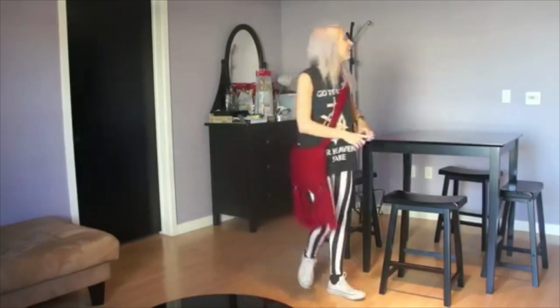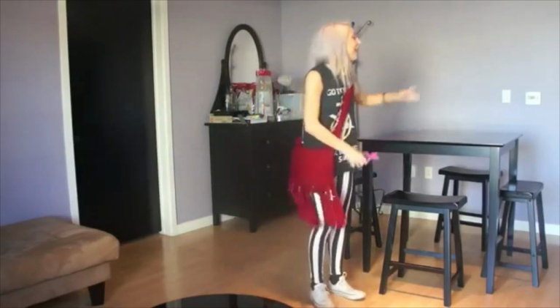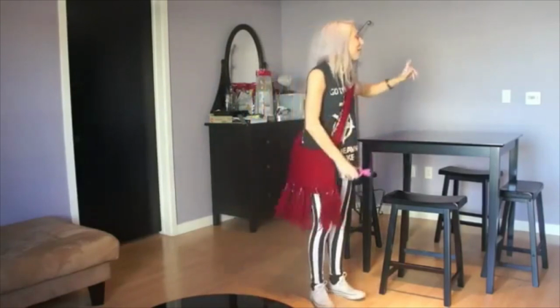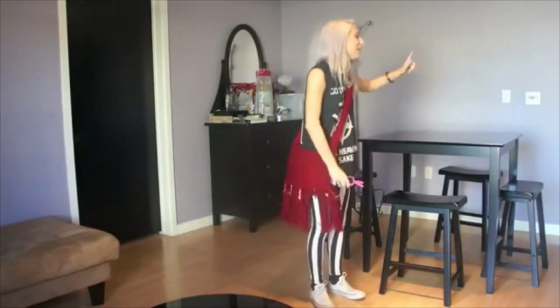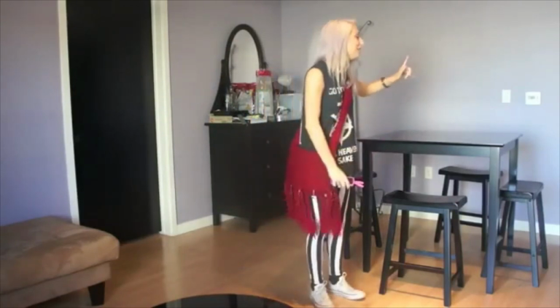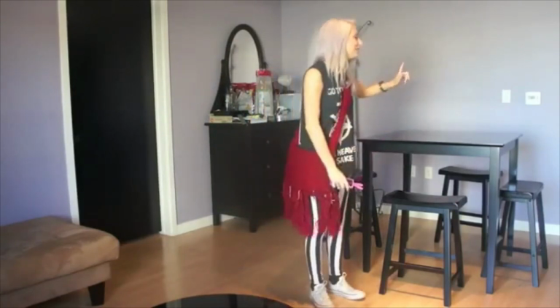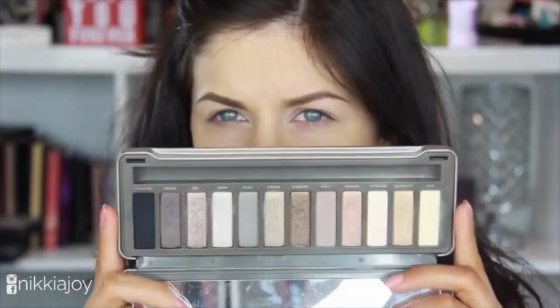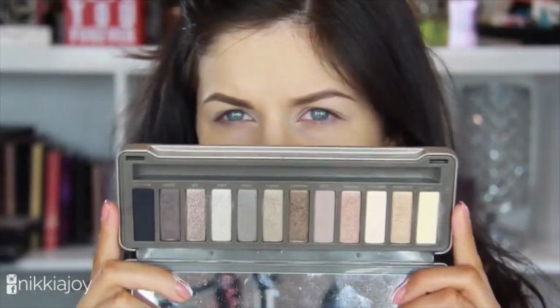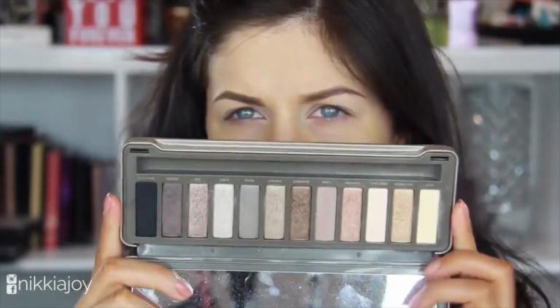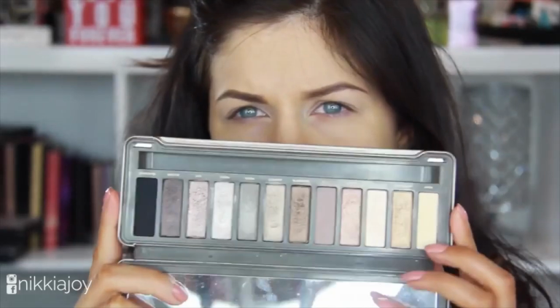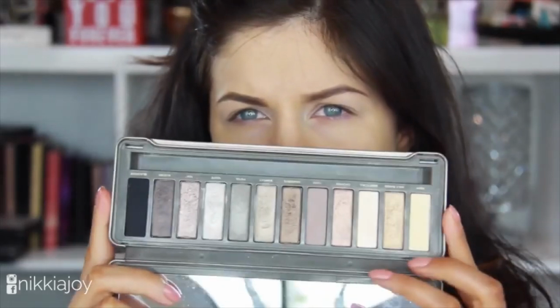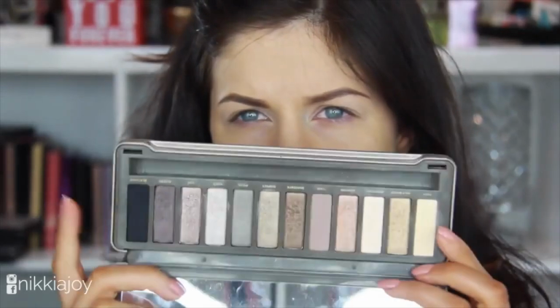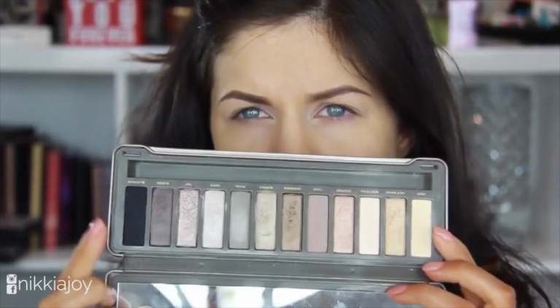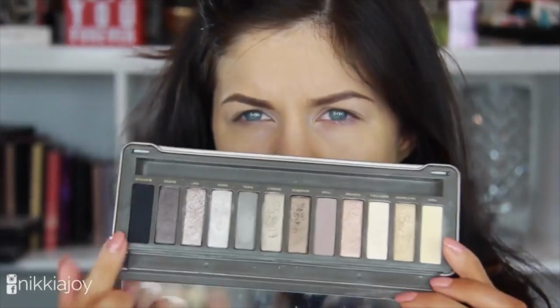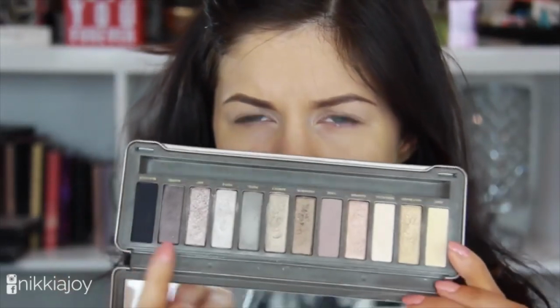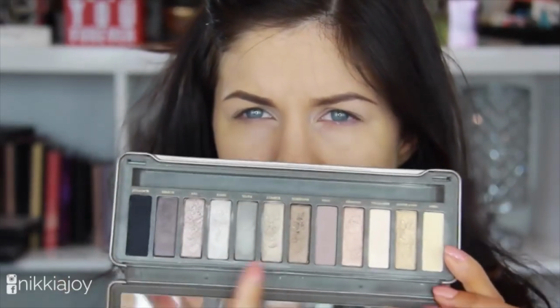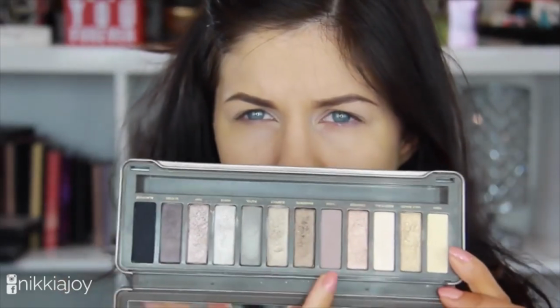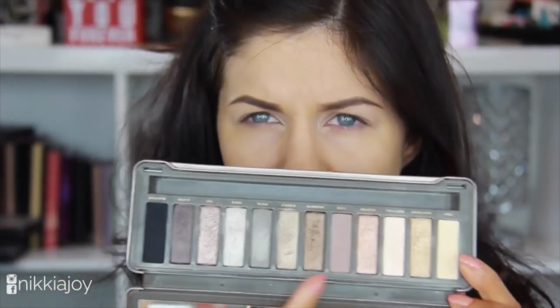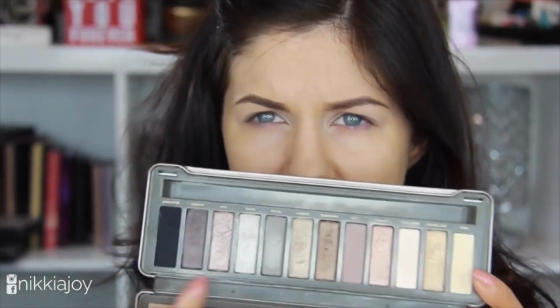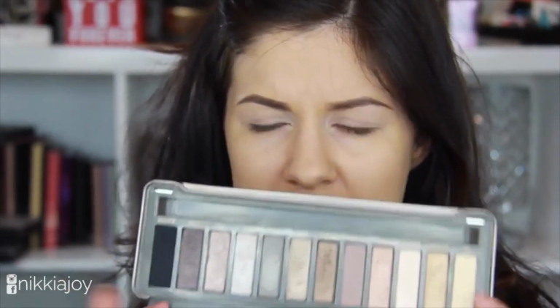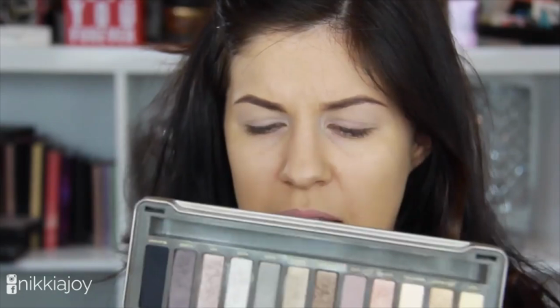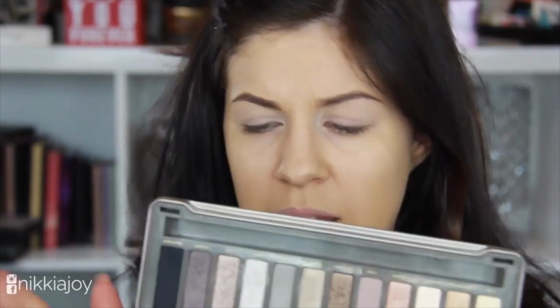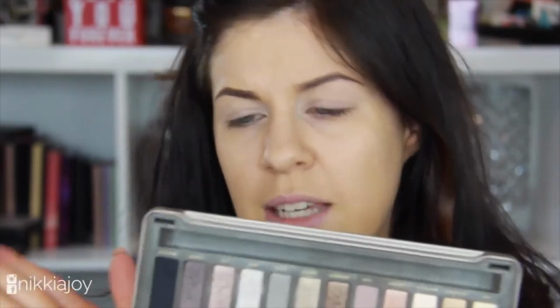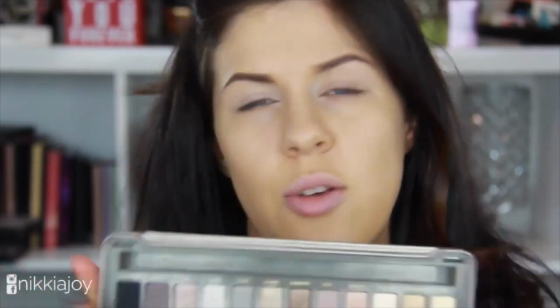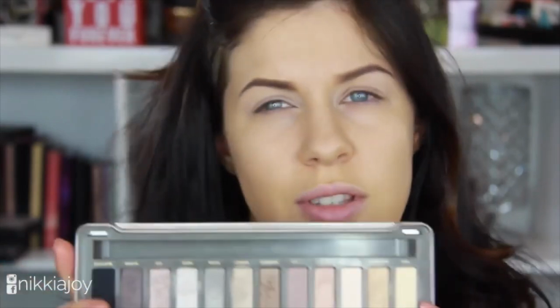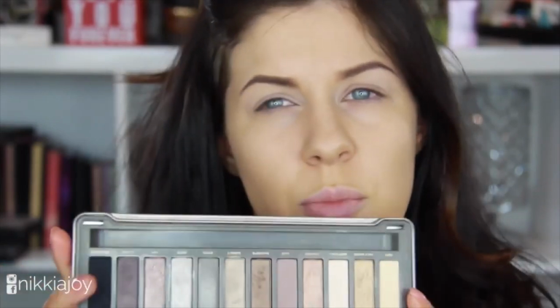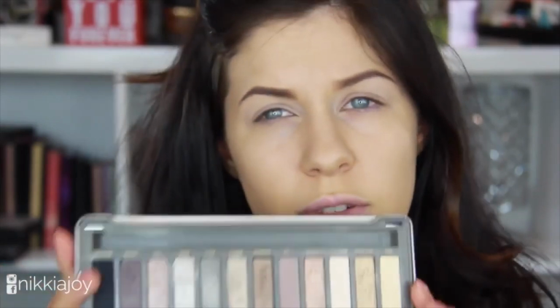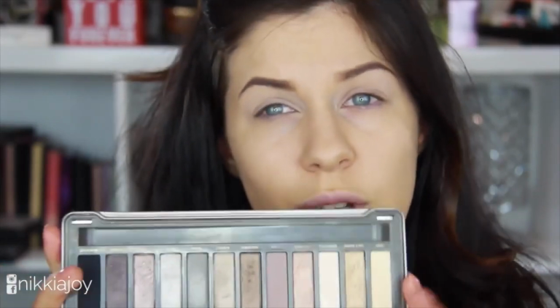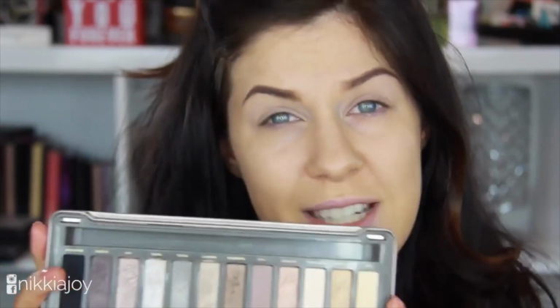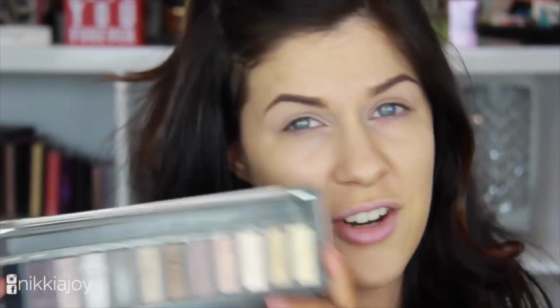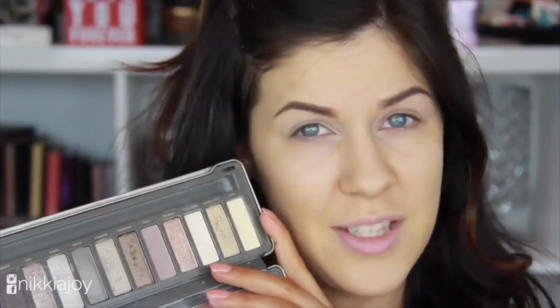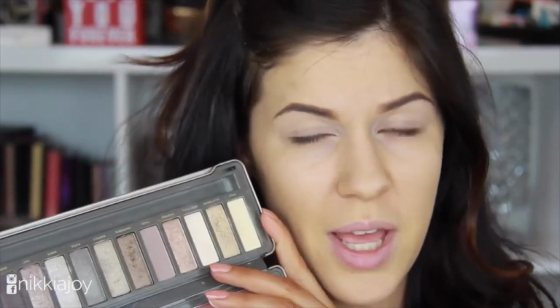You guys get the gist. It's all natural, neutral shades. And the Naked 2 has got more of a cooler undertone as well.